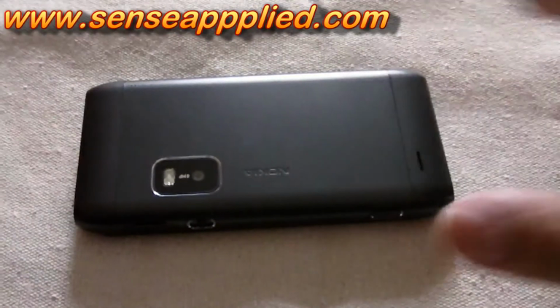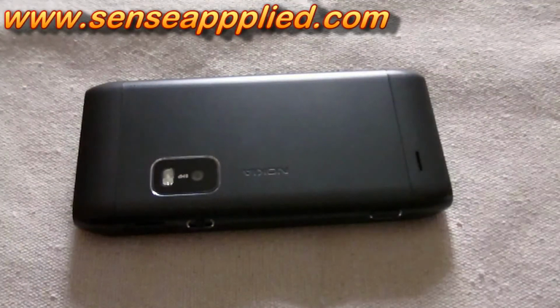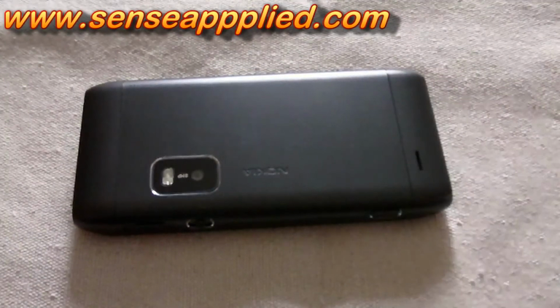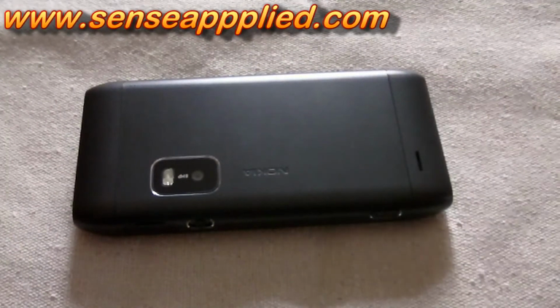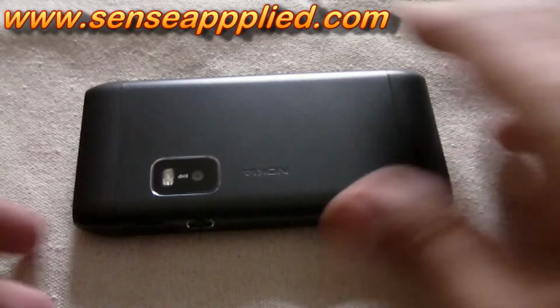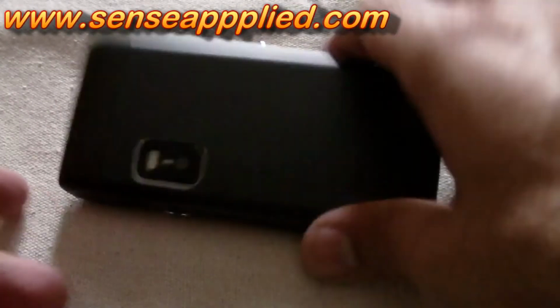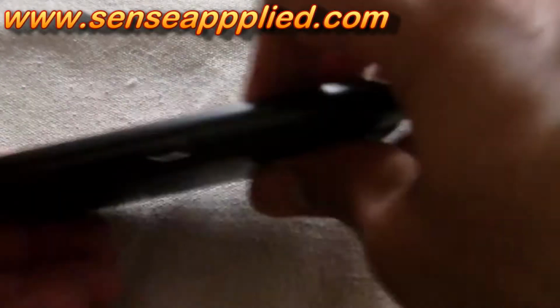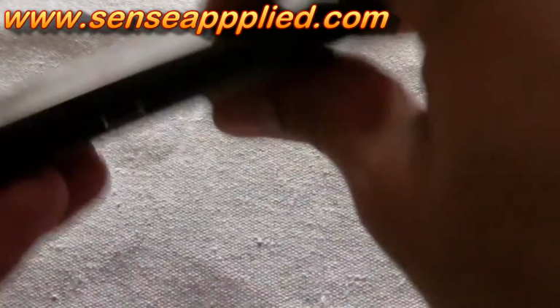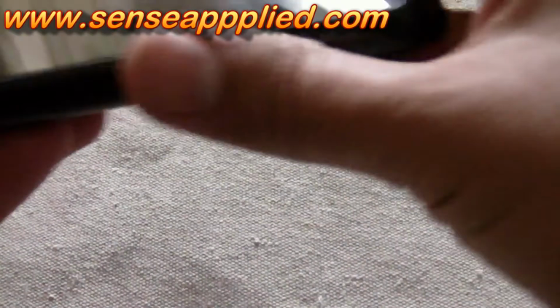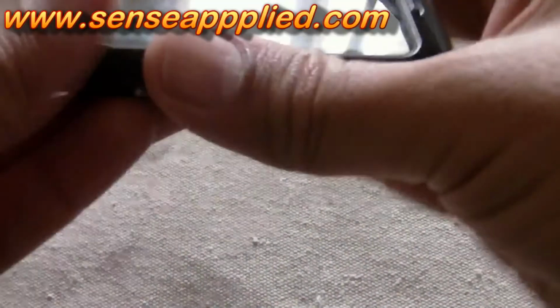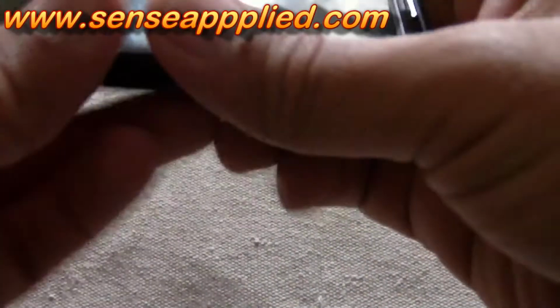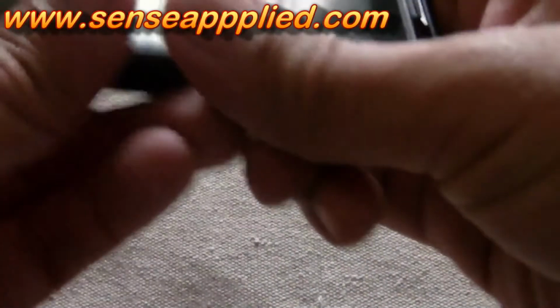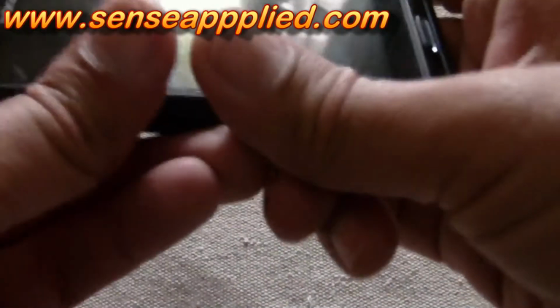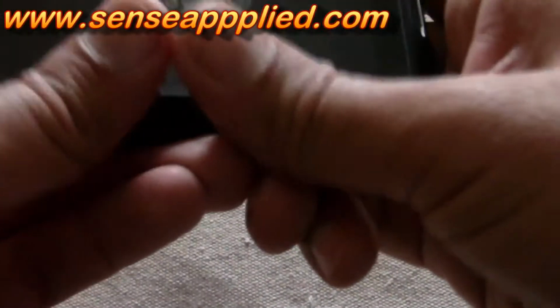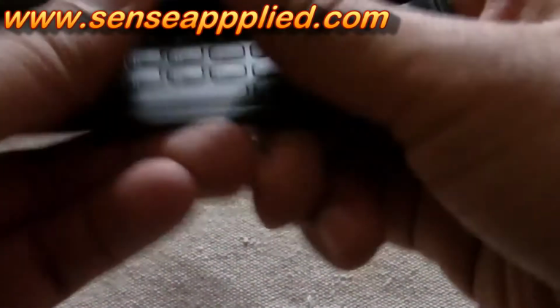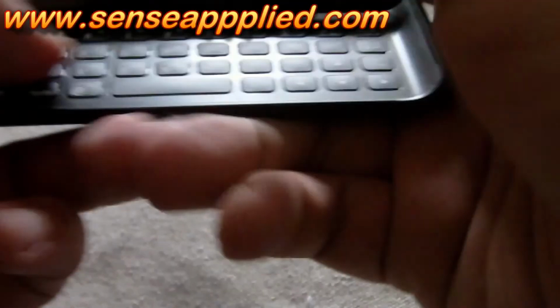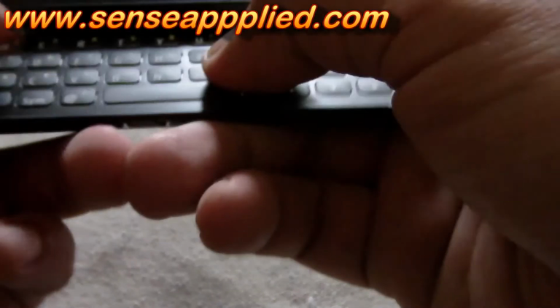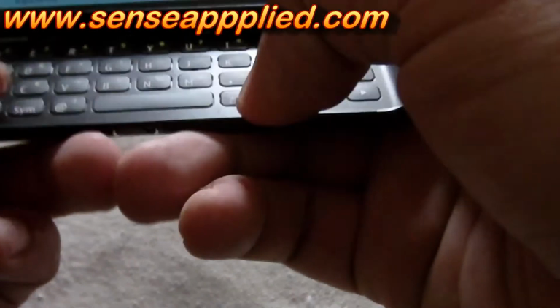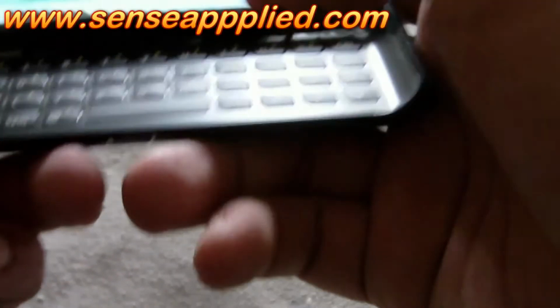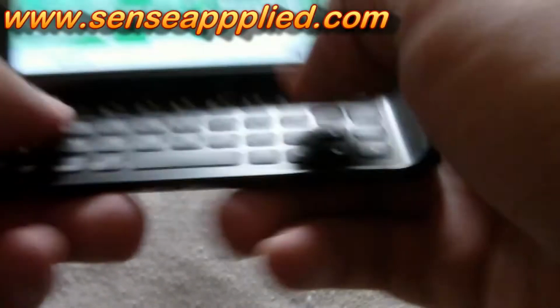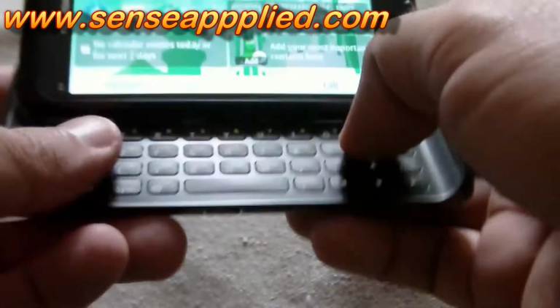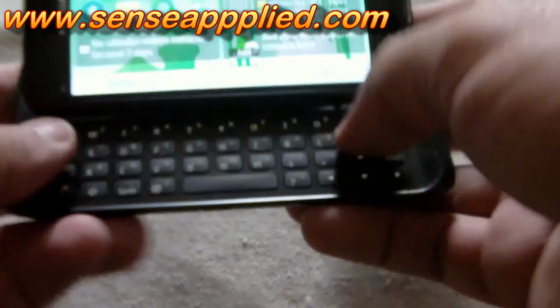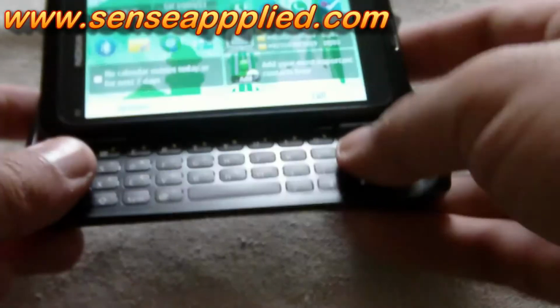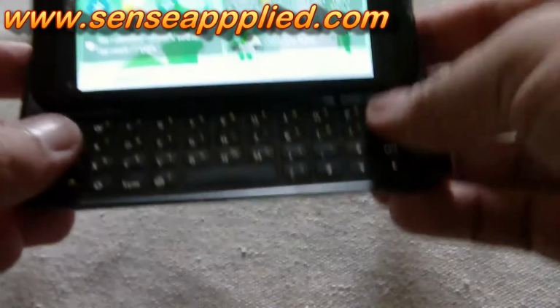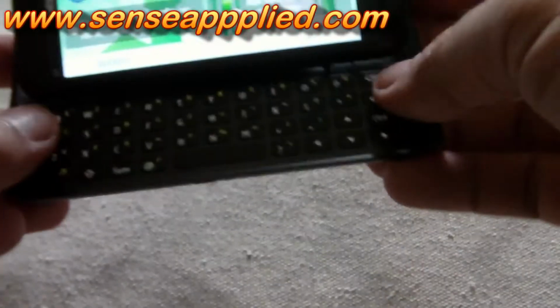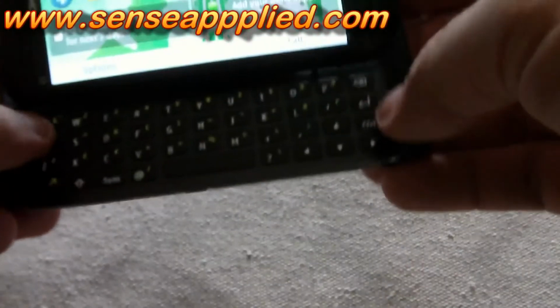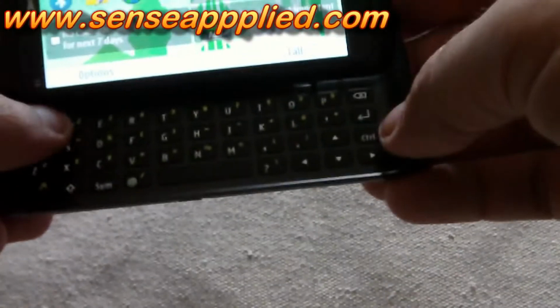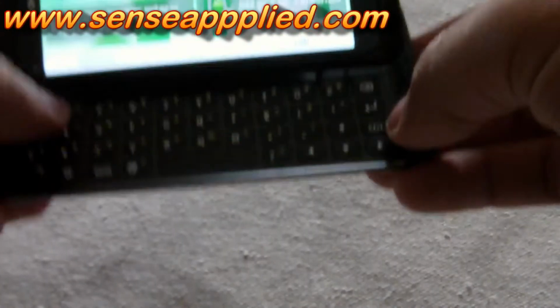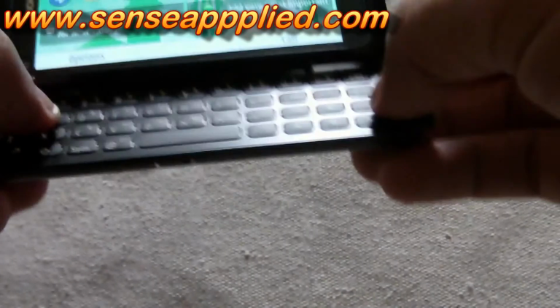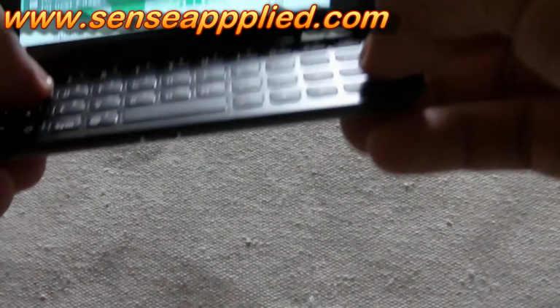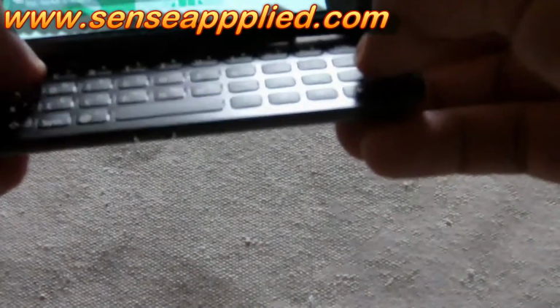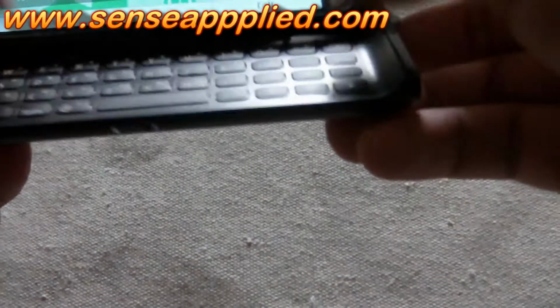But despite touching down every button and looking around all over the keyboard, we were unable to find how to activate this torch.